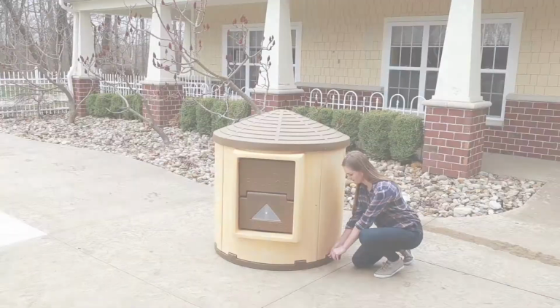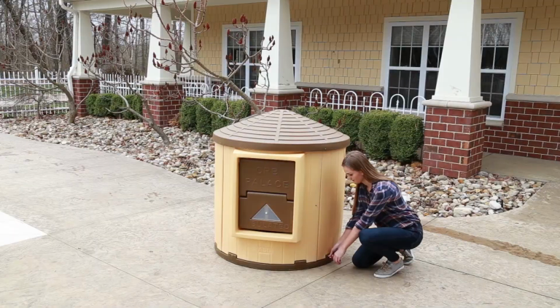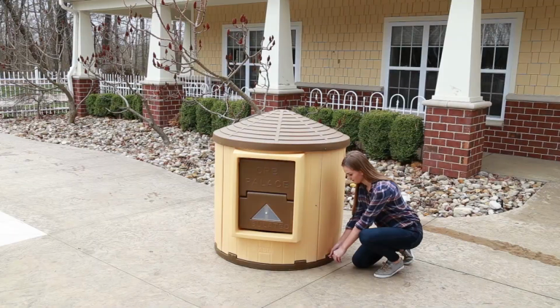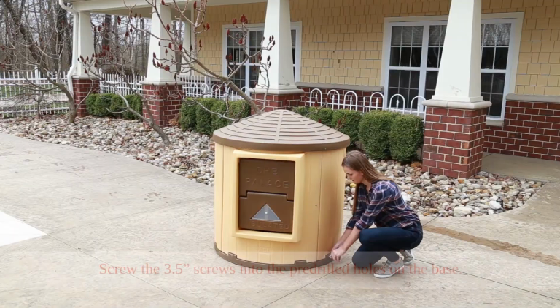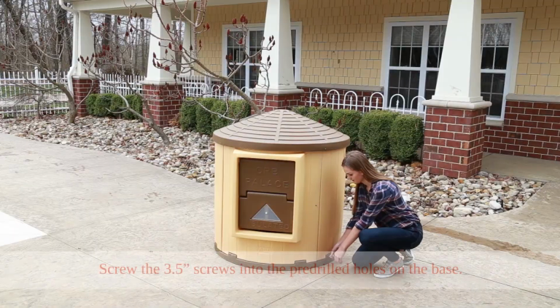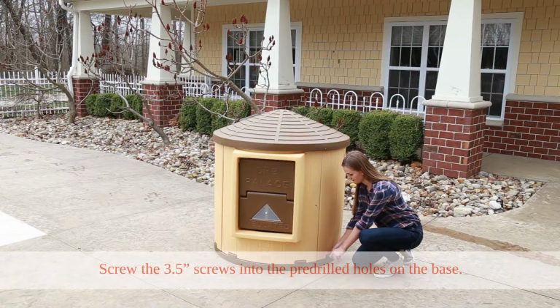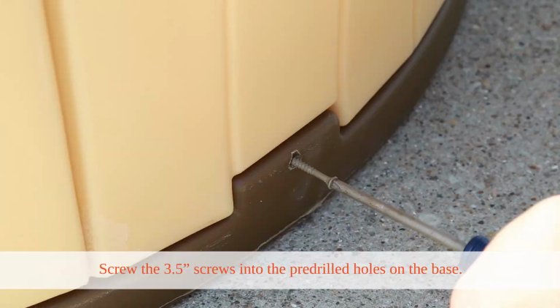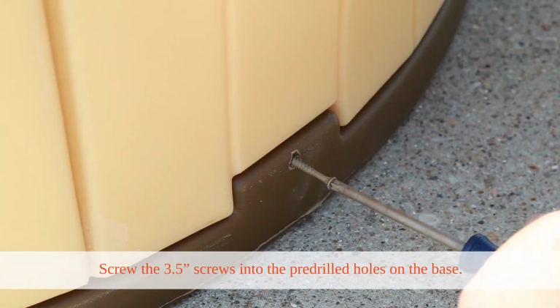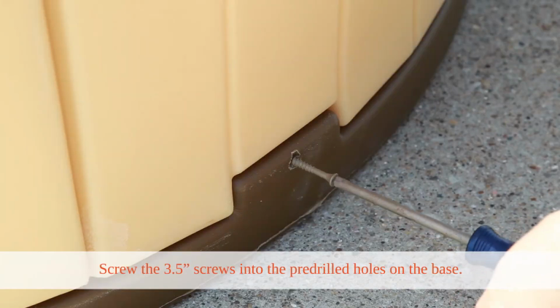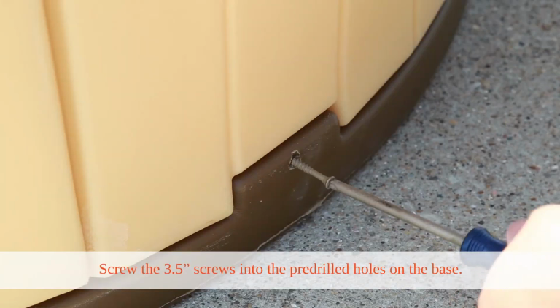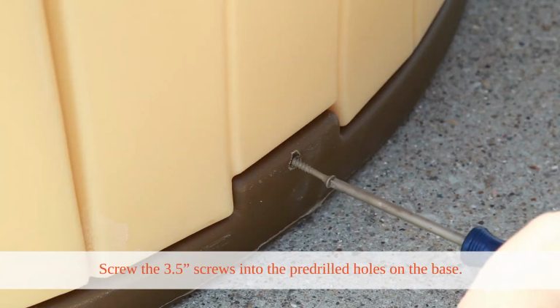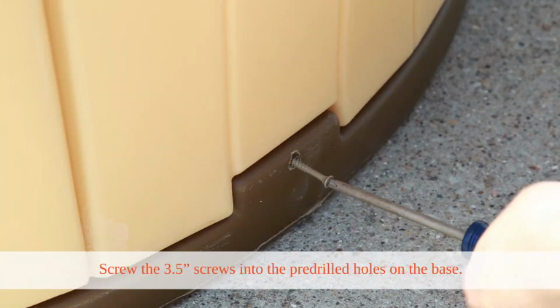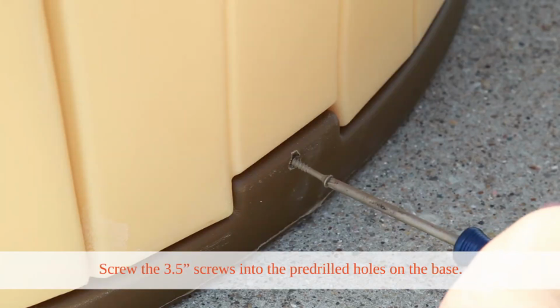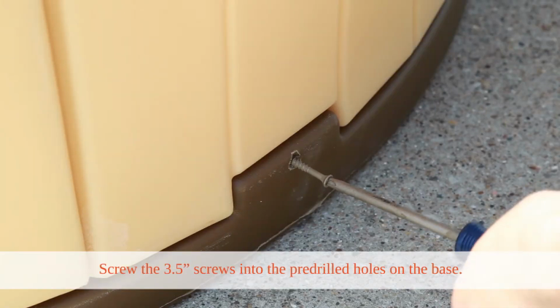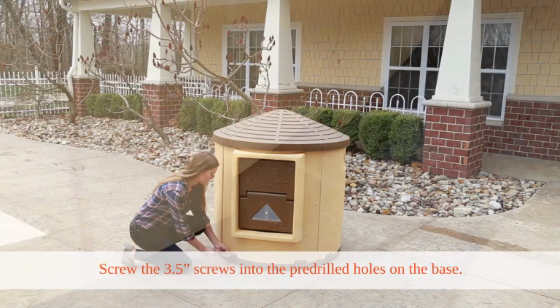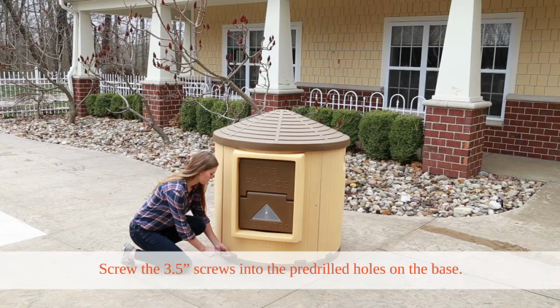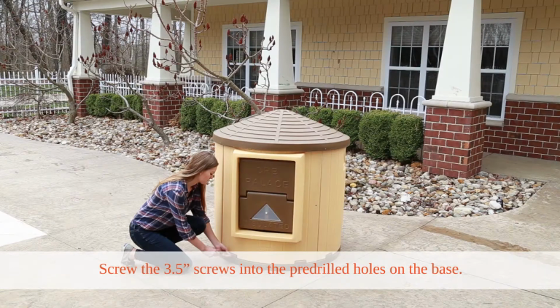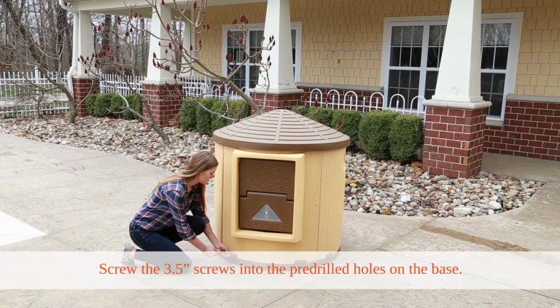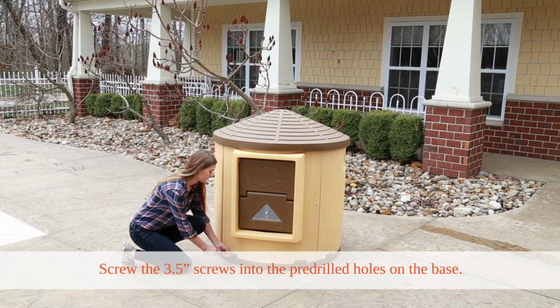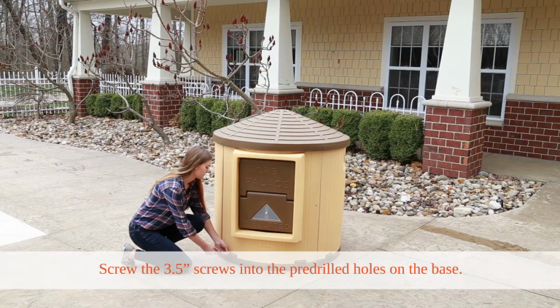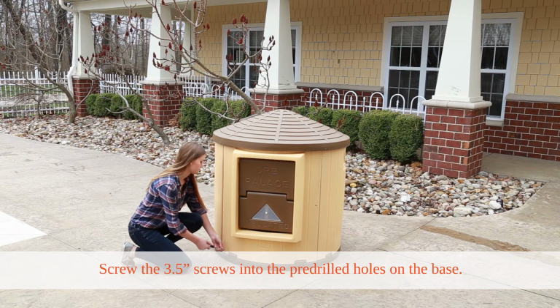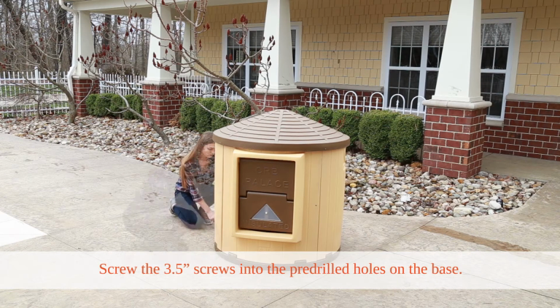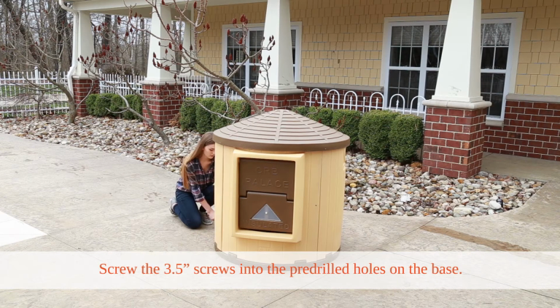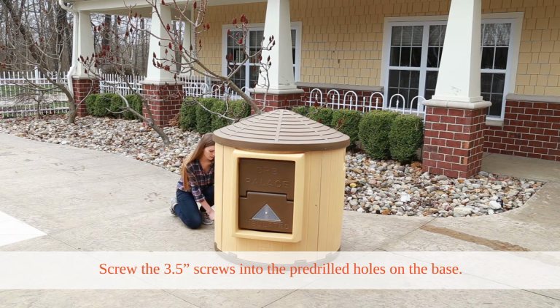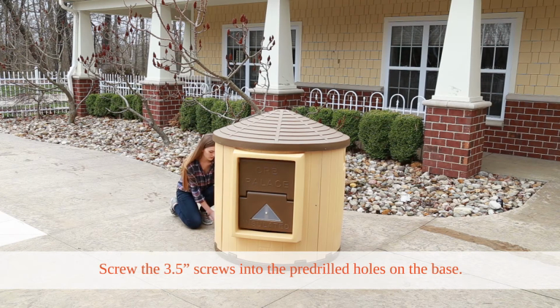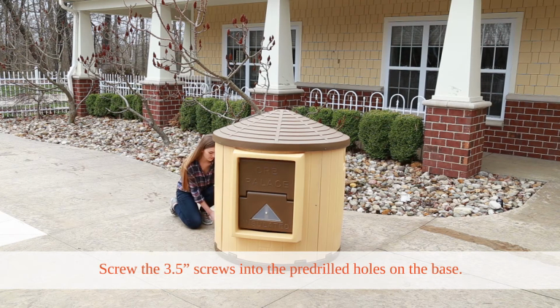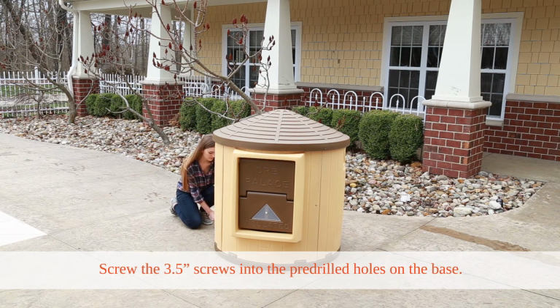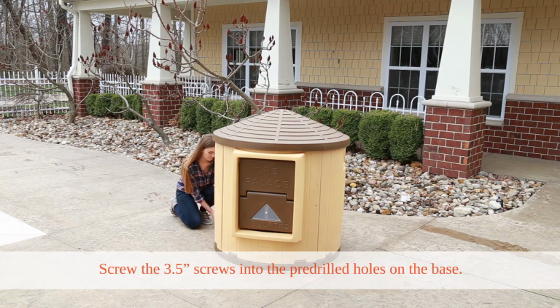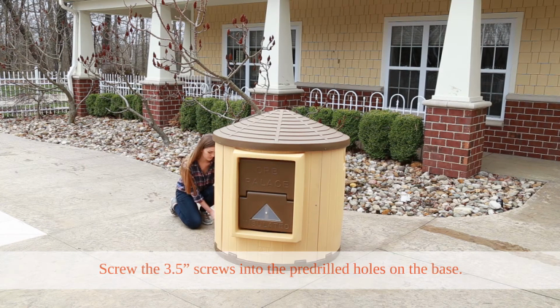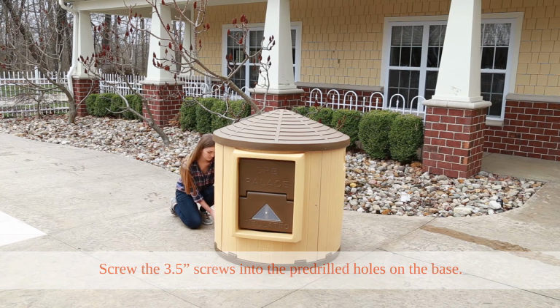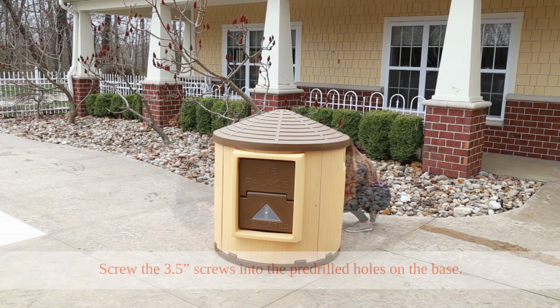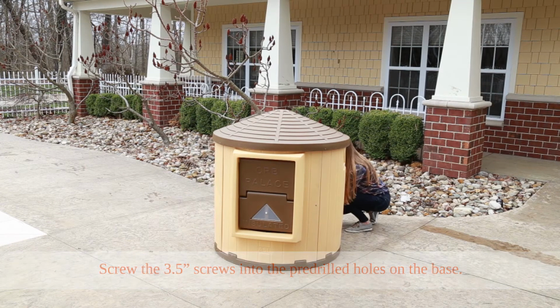Lastly, take the remaining 3.5-inch screws and screw them into the pre-drilled holes on the base.